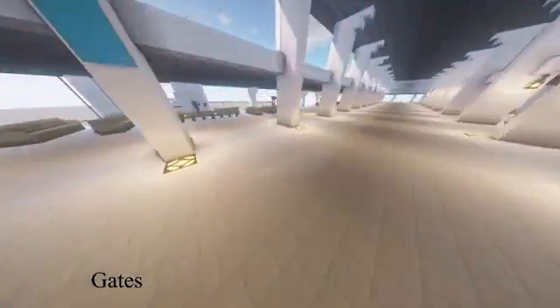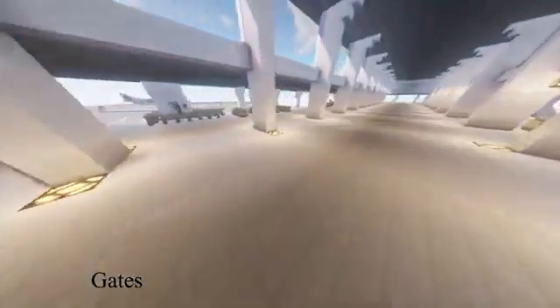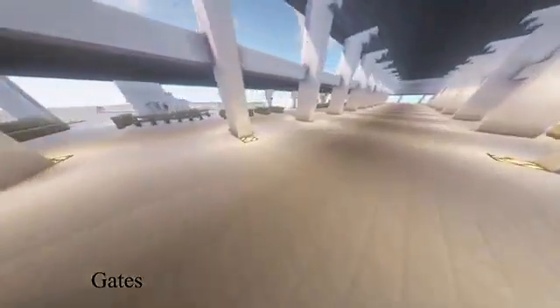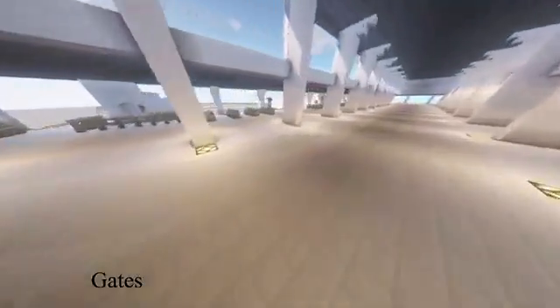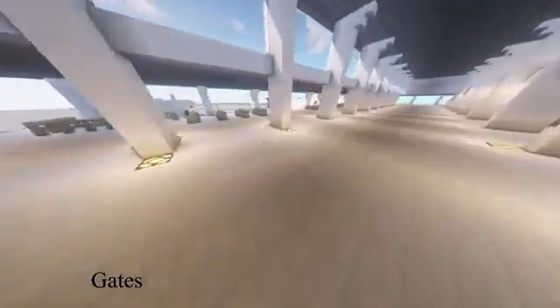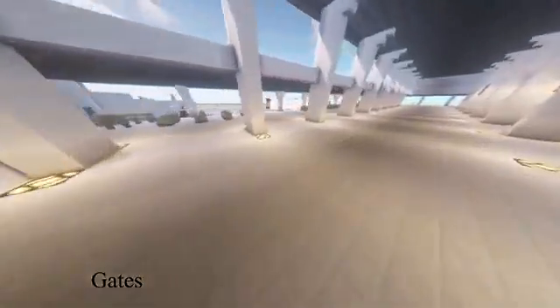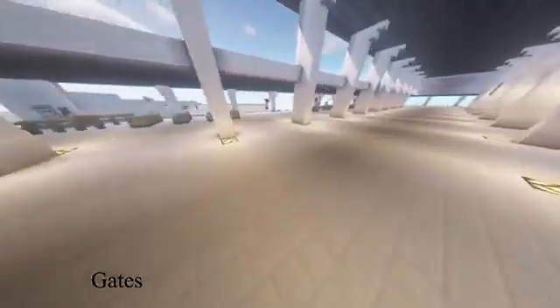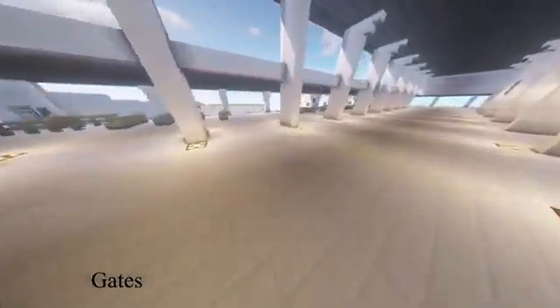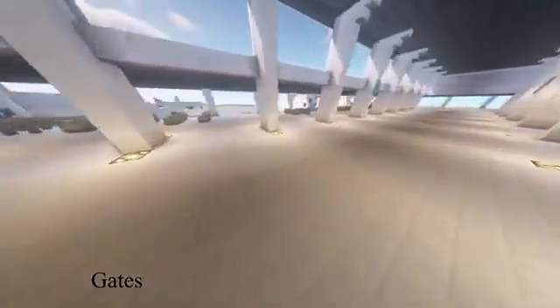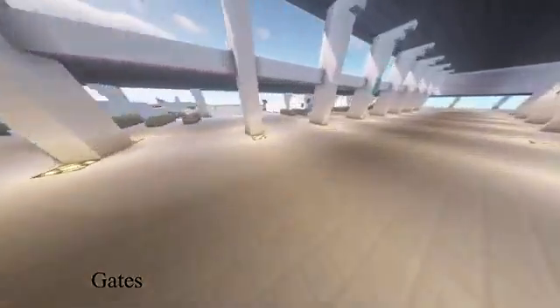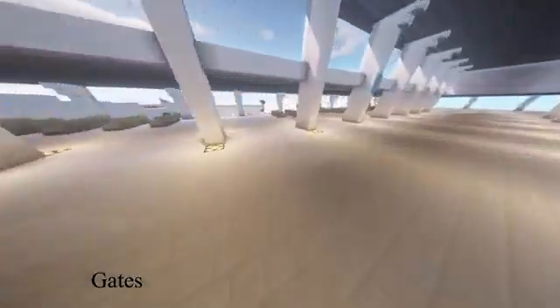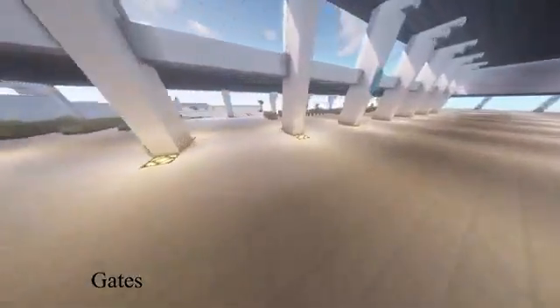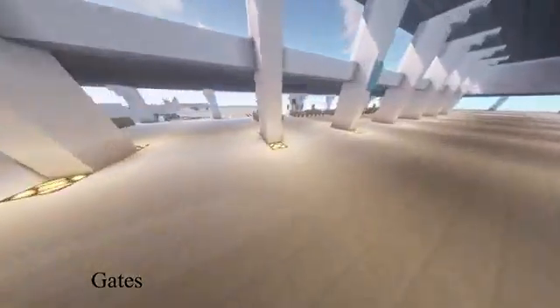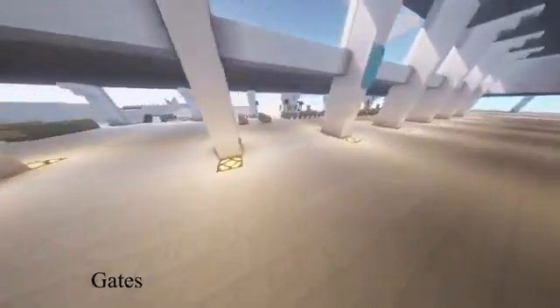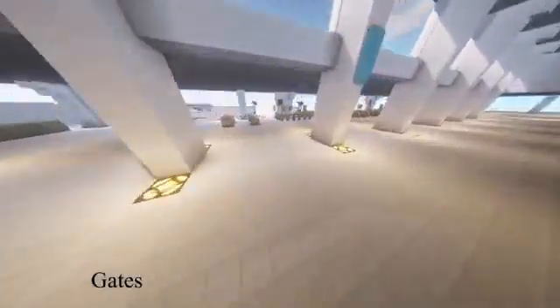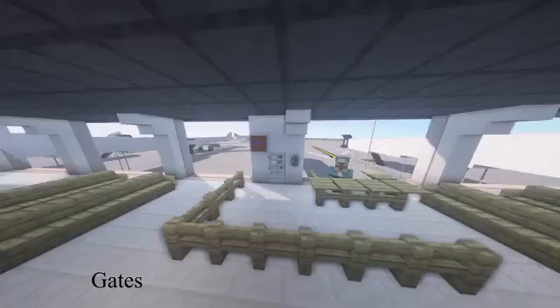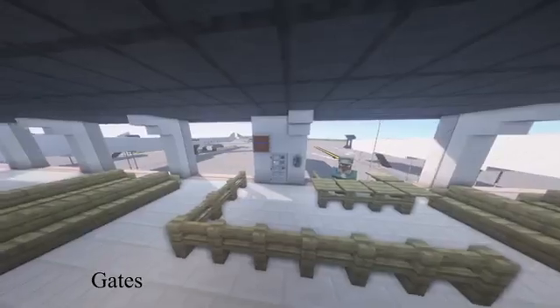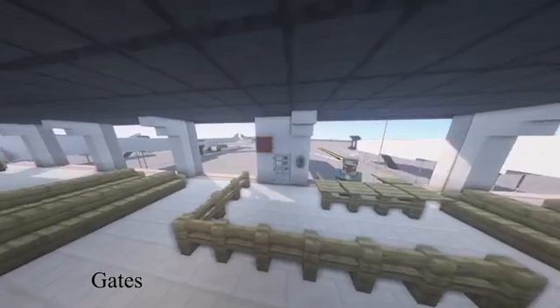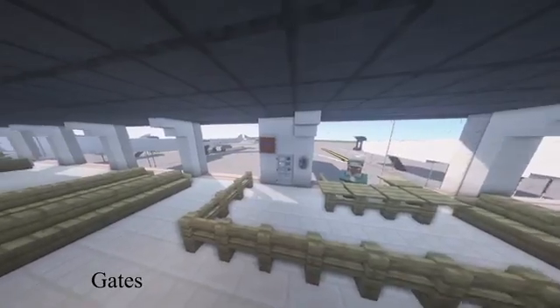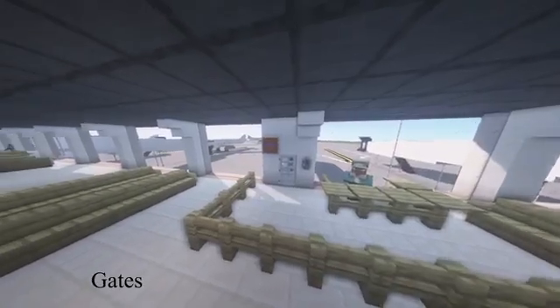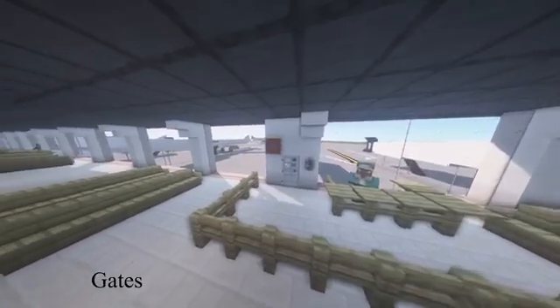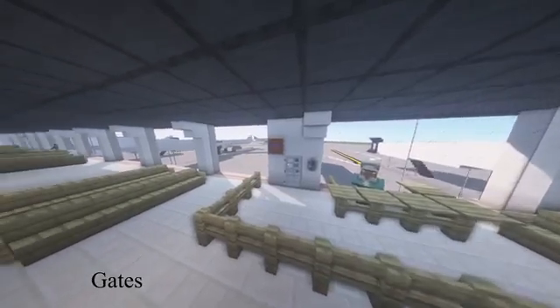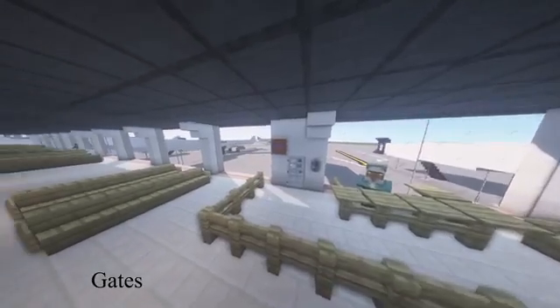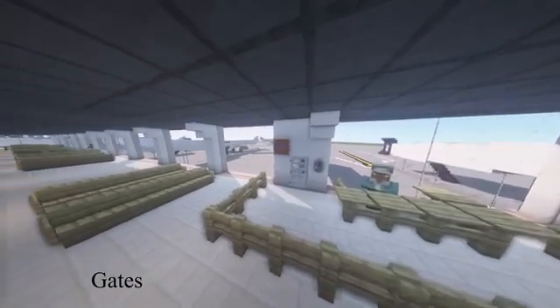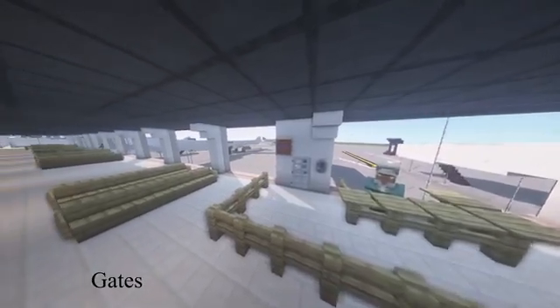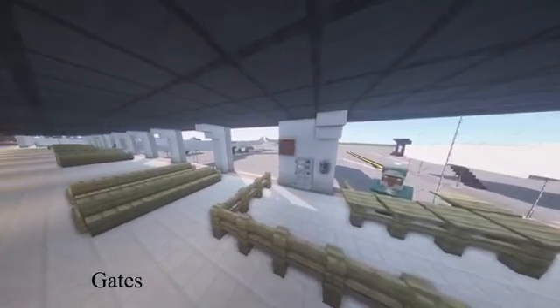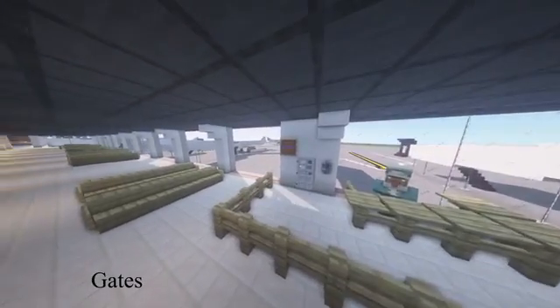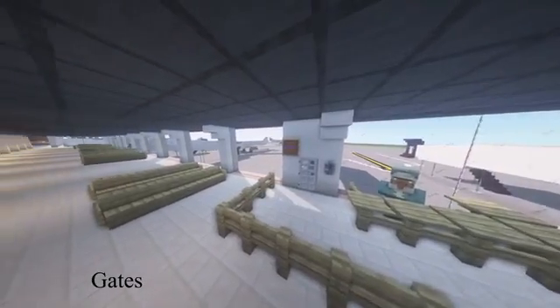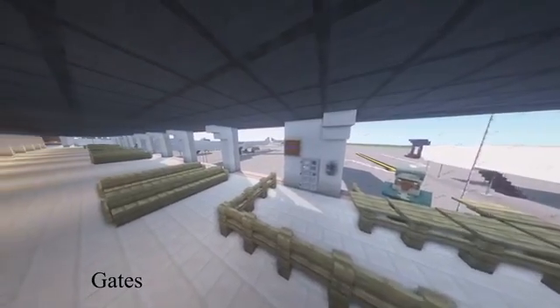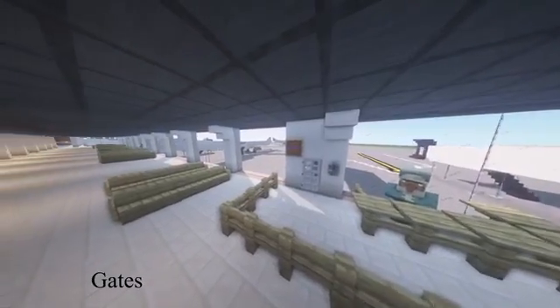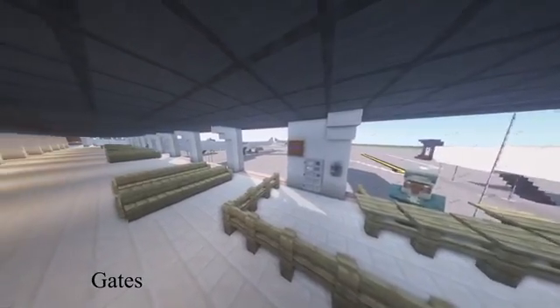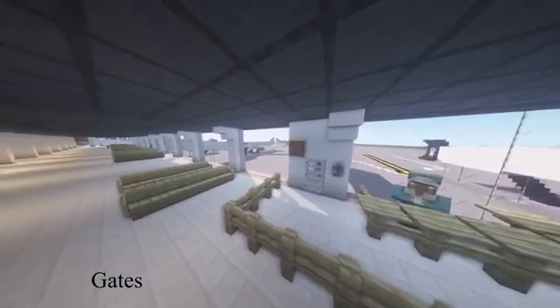These areas are called gates, and this is where passengers can sit and wait for their planes and eventually board them.